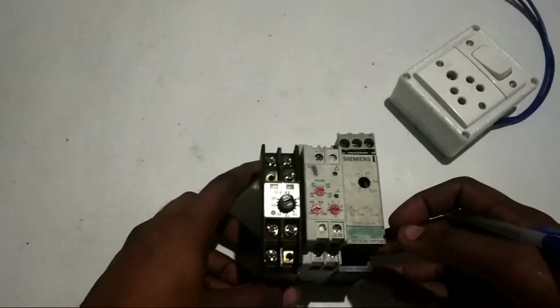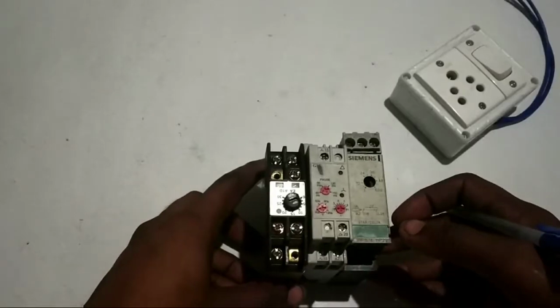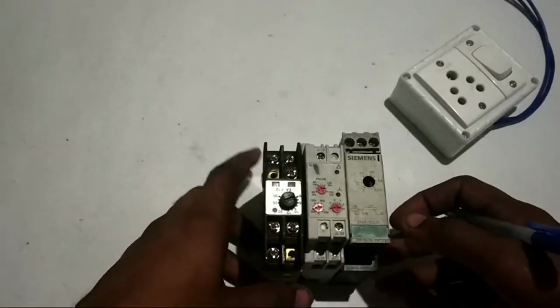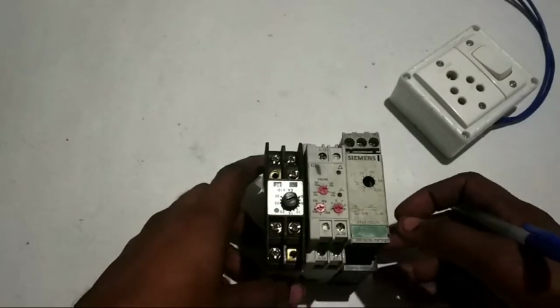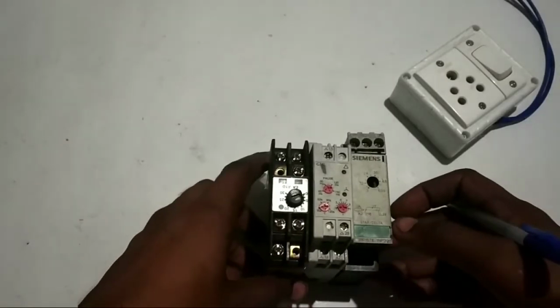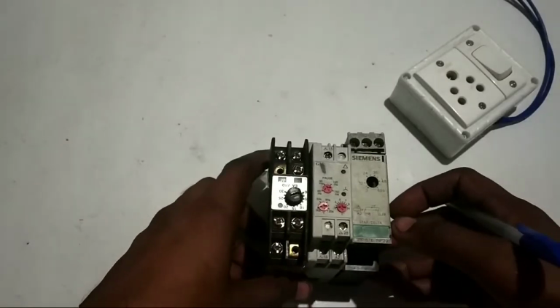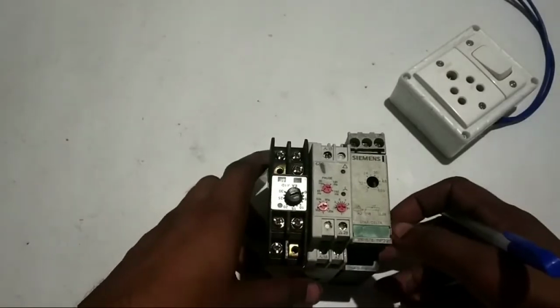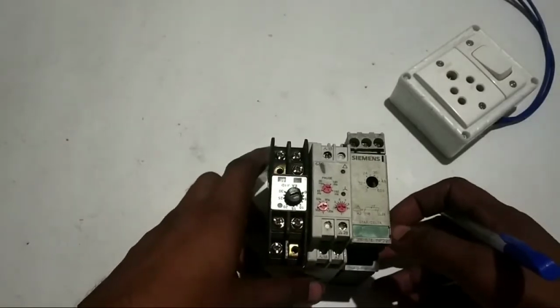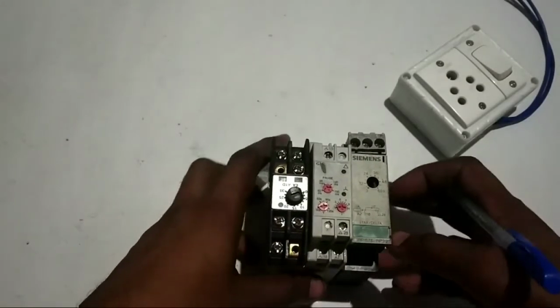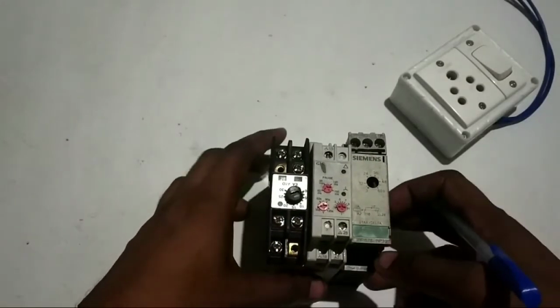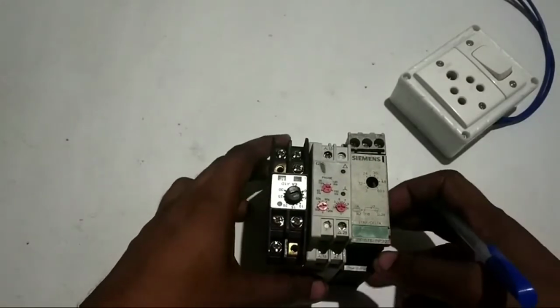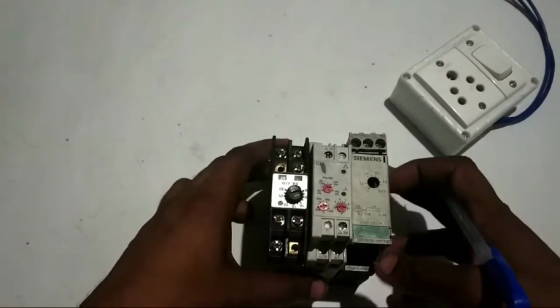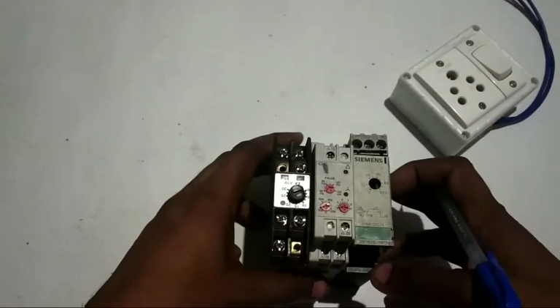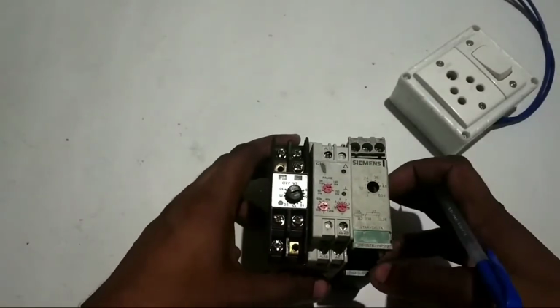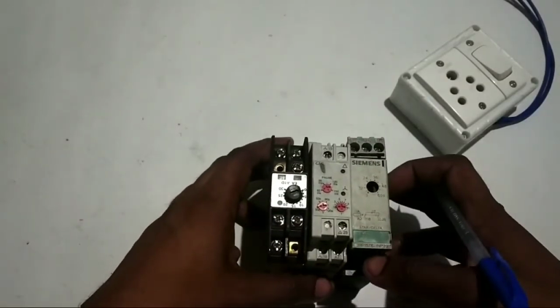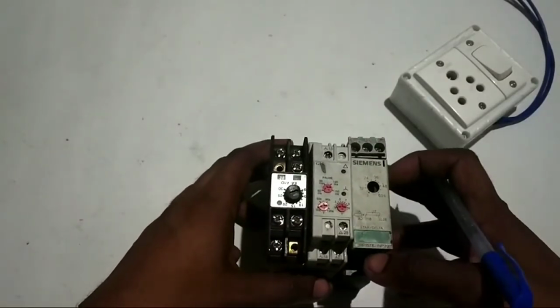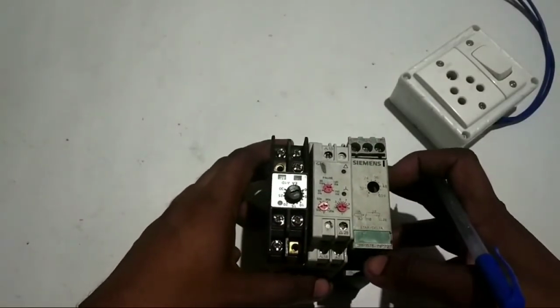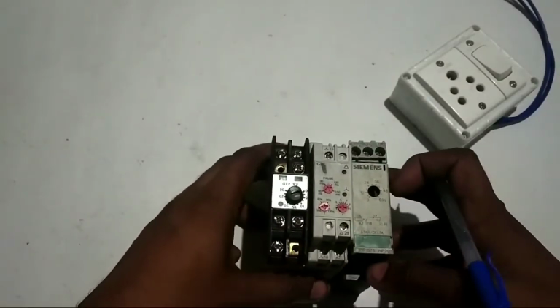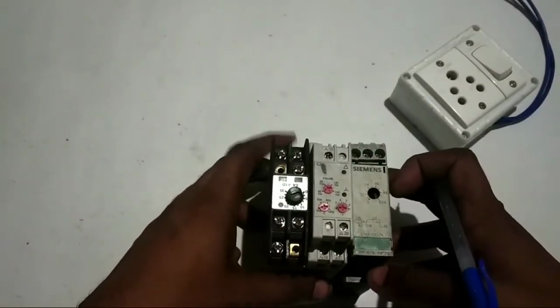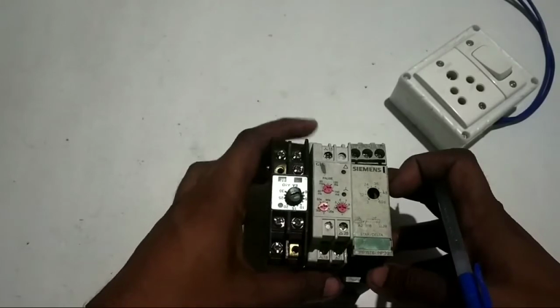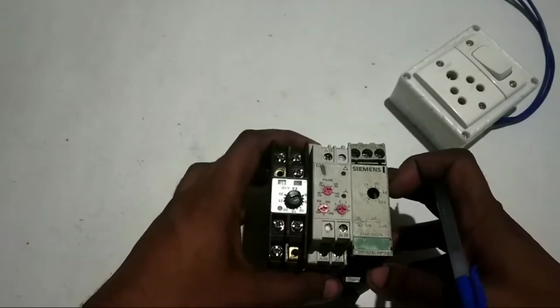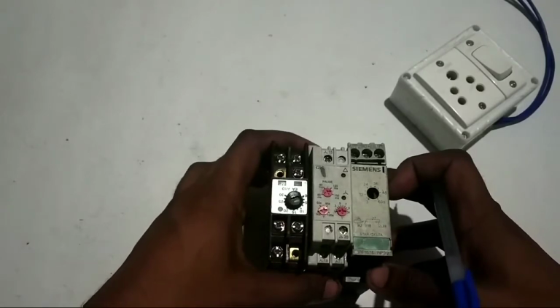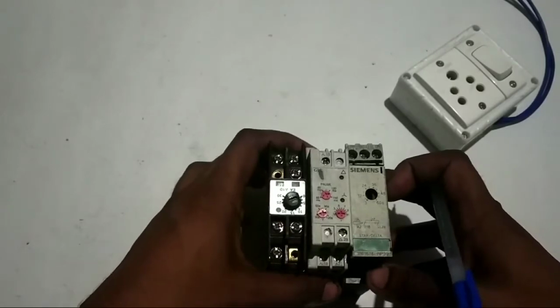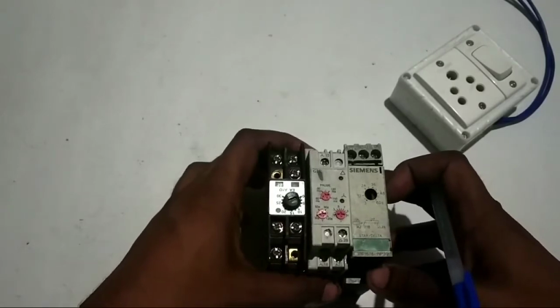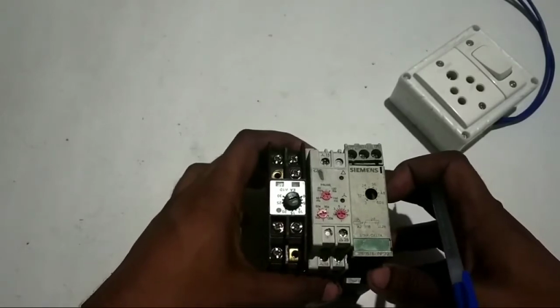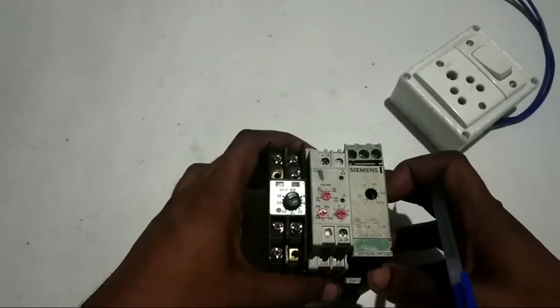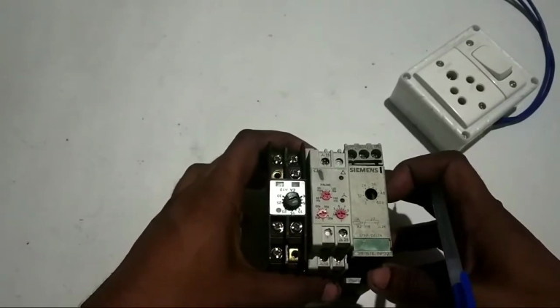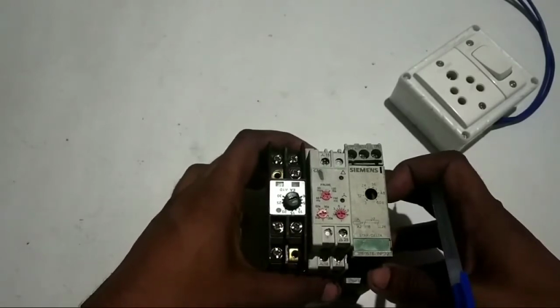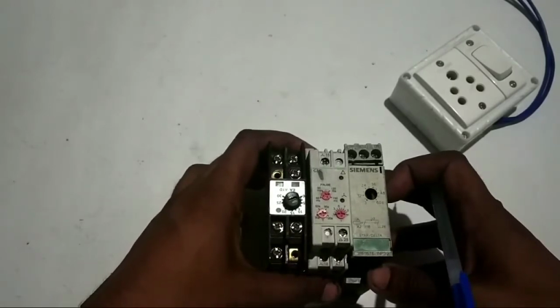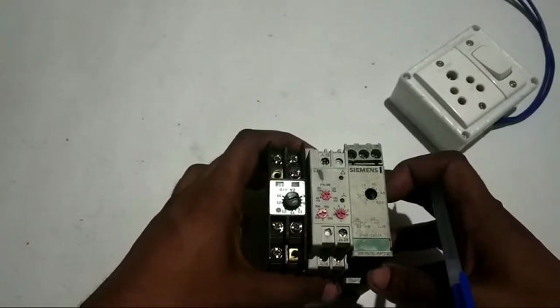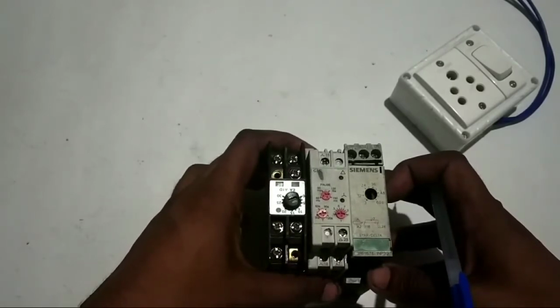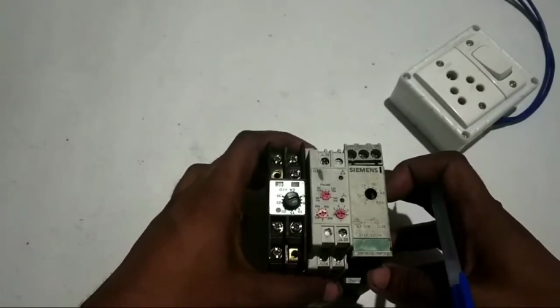Hello friends, welcome to my channel, Electrical Tech & Telegram. We are going to know the topic of Star Delta Timers.